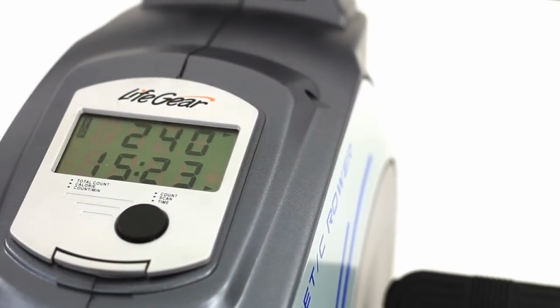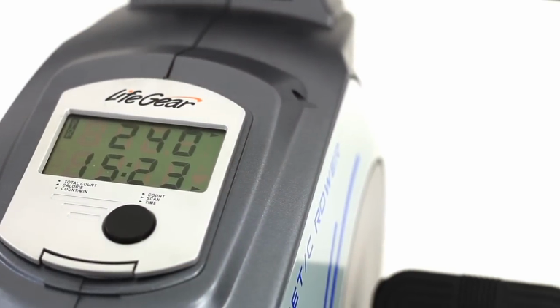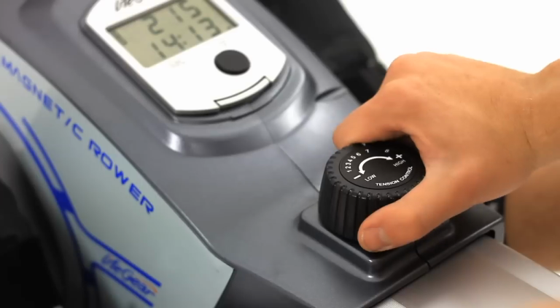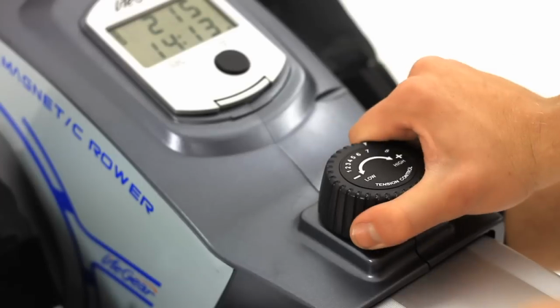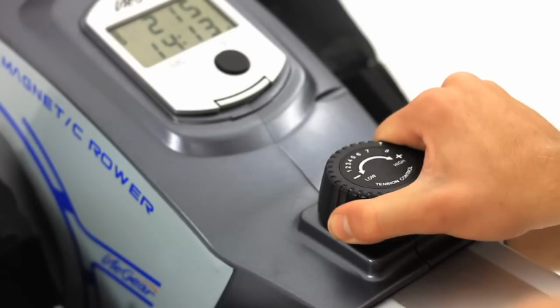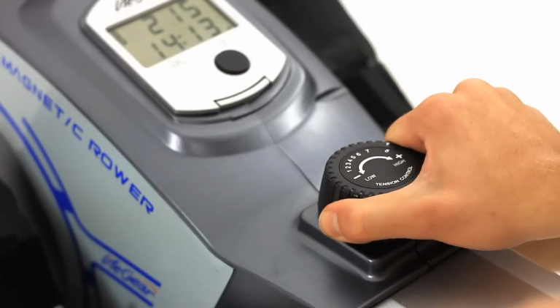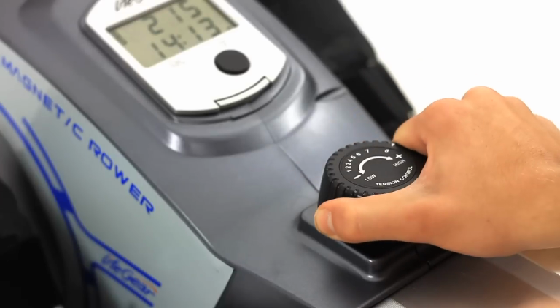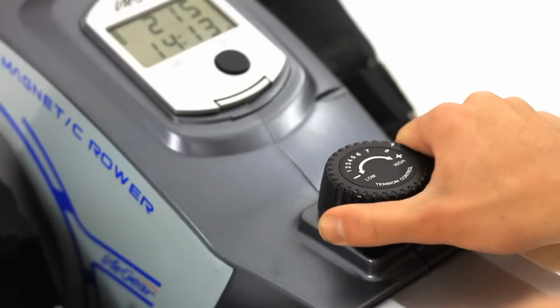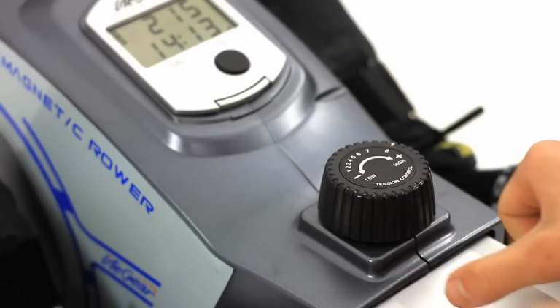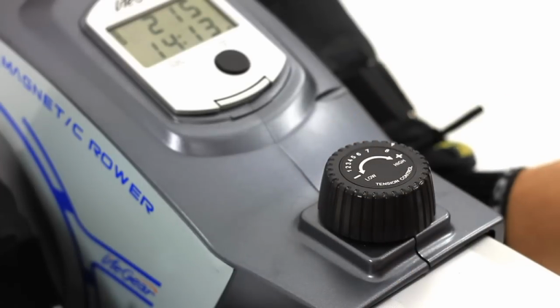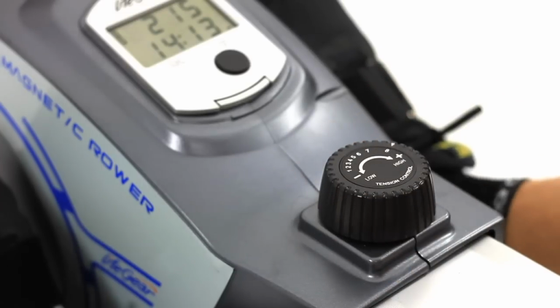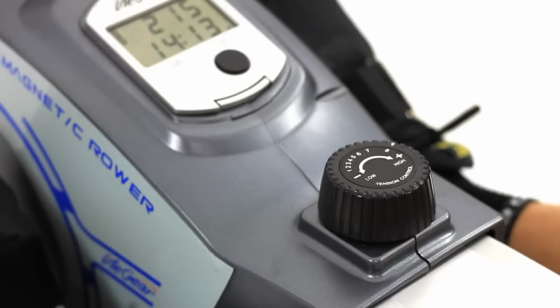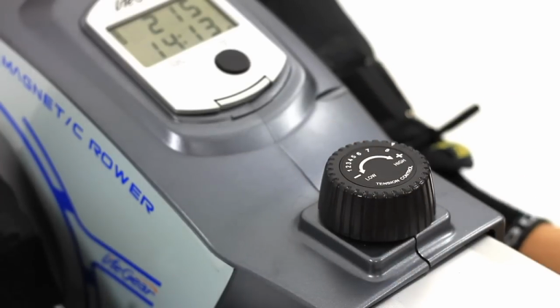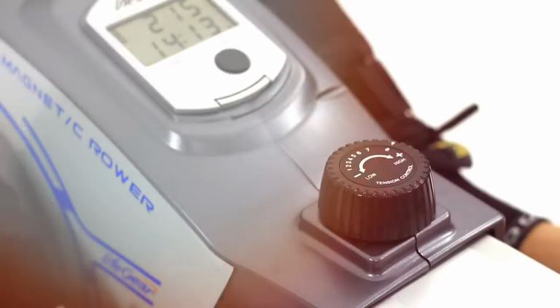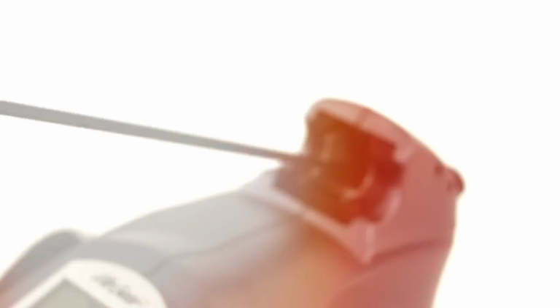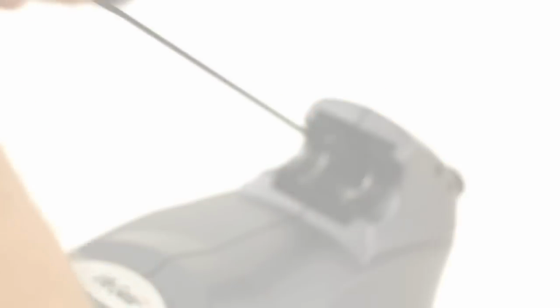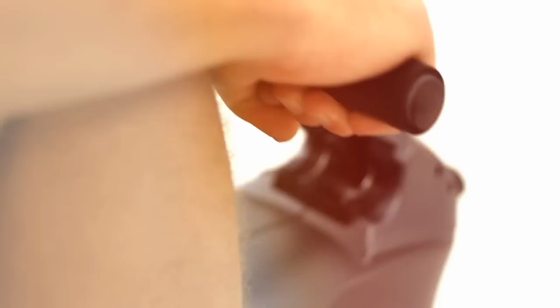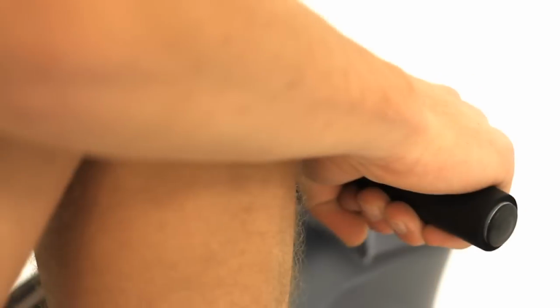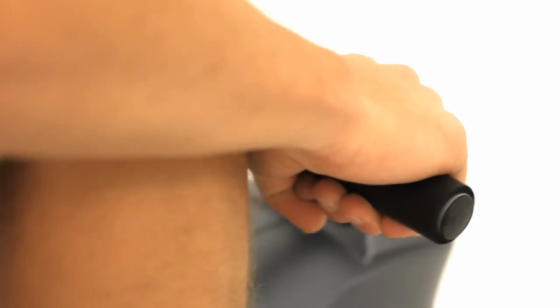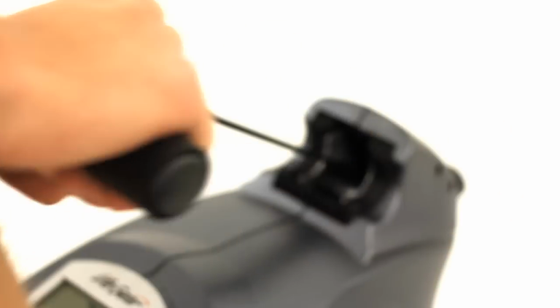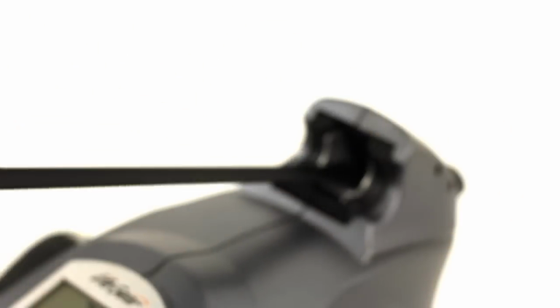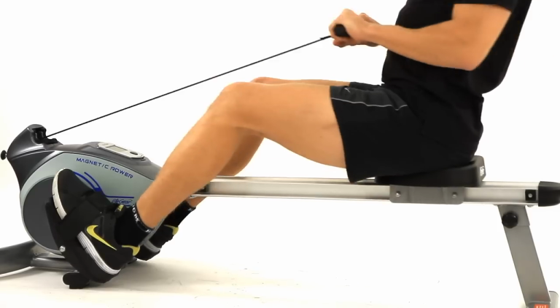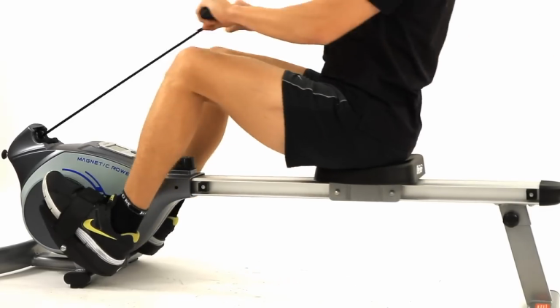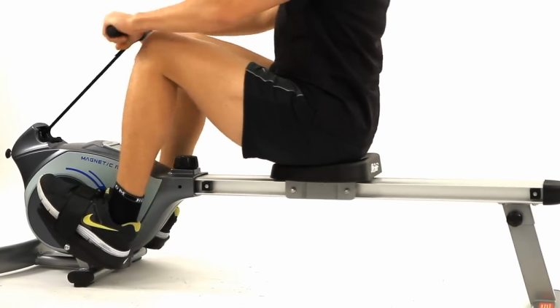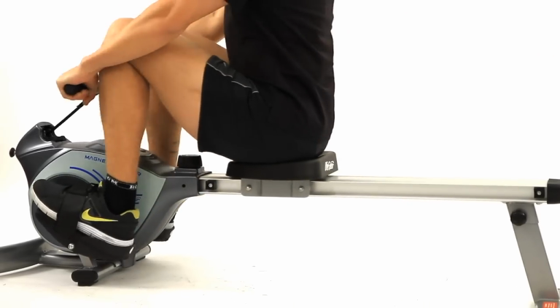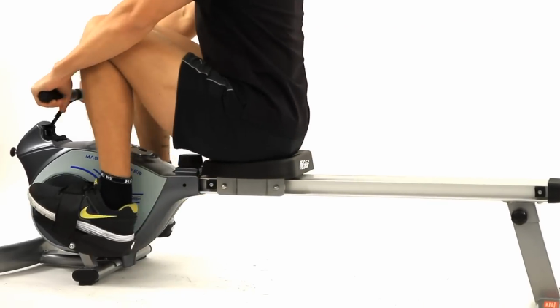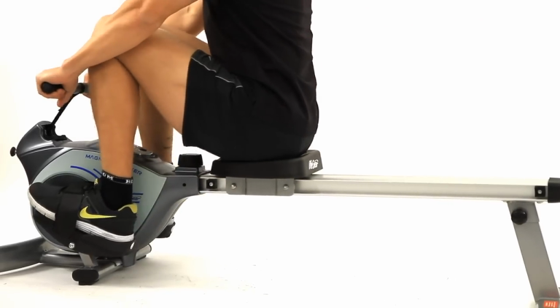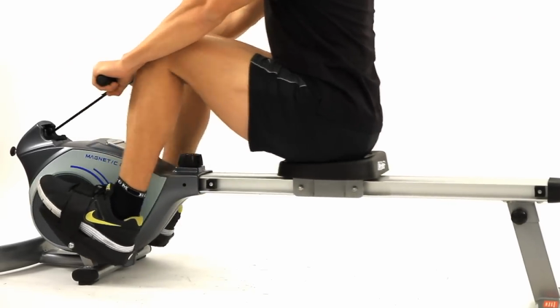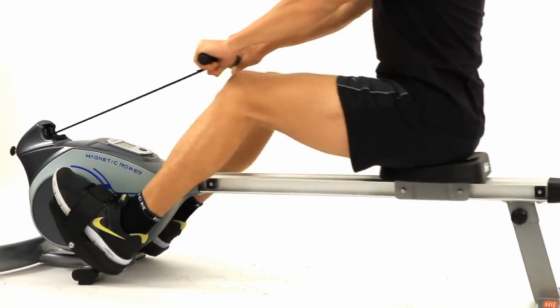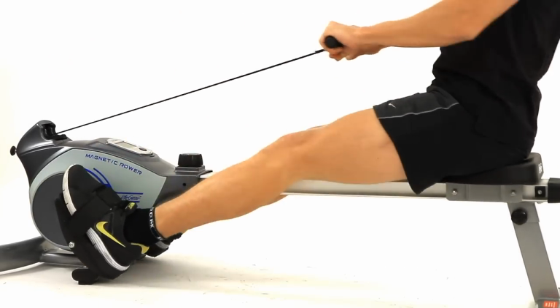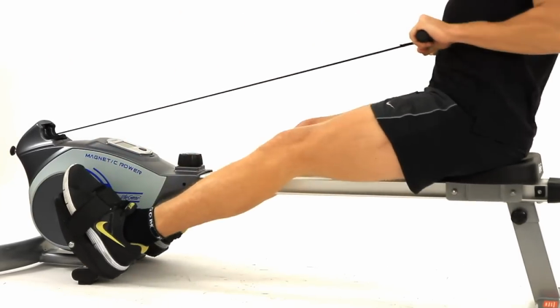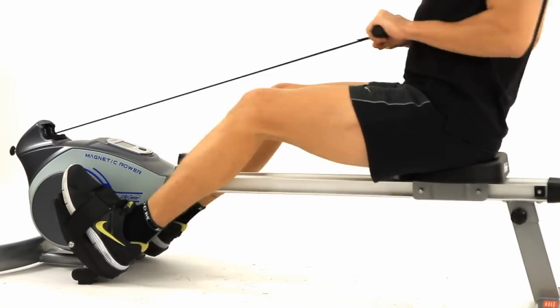With 8 levels of smooth and quiet resistance, you can really get the heart rate going while strengthening your major muscle groups.